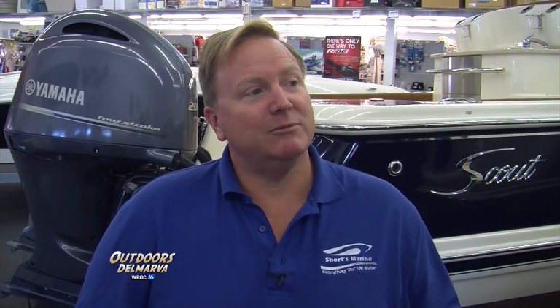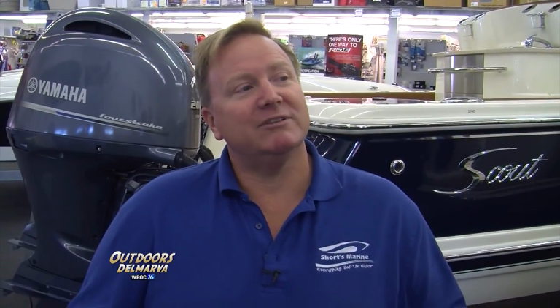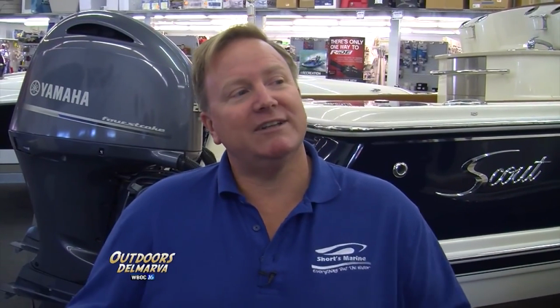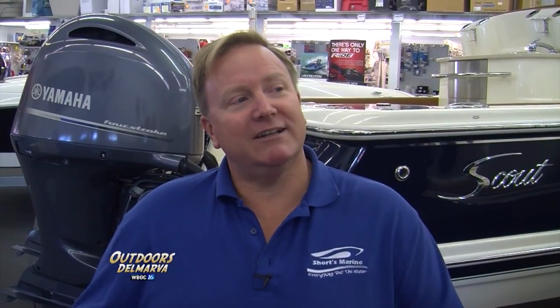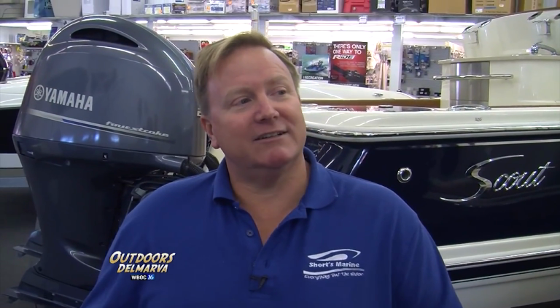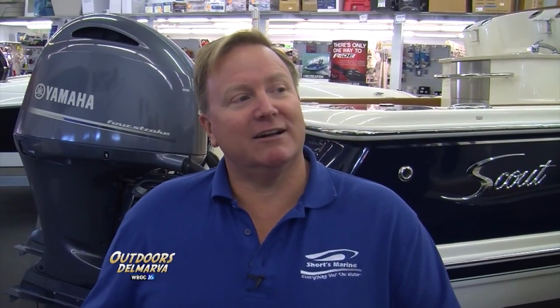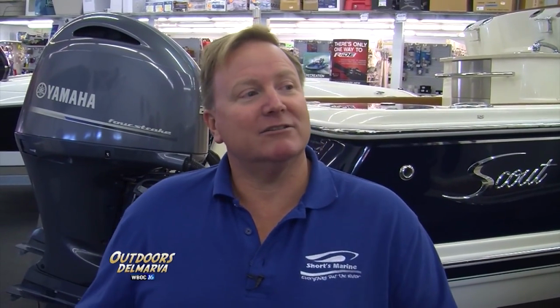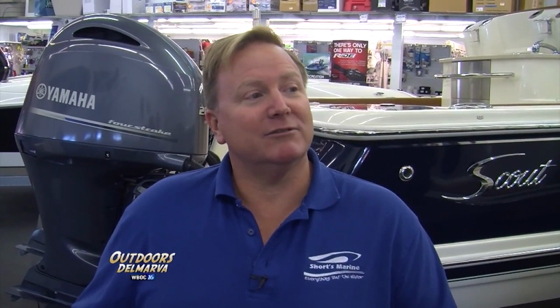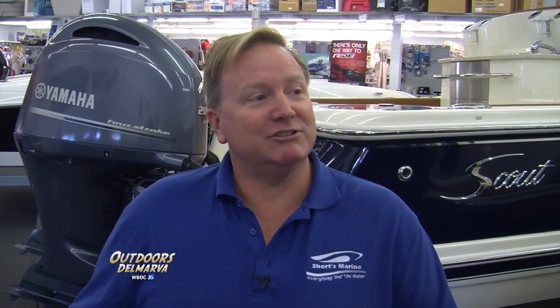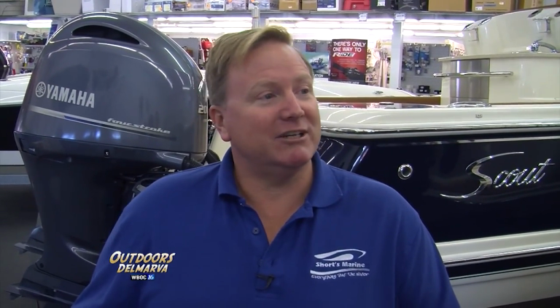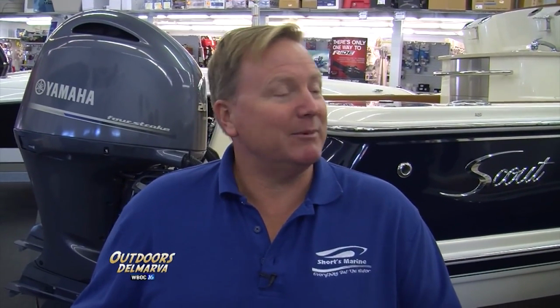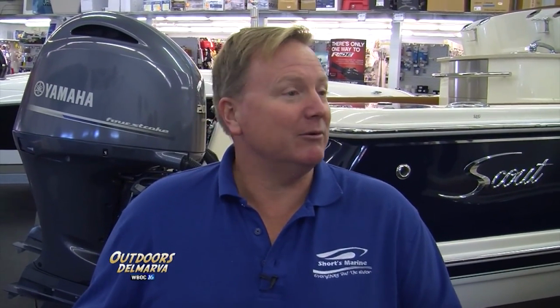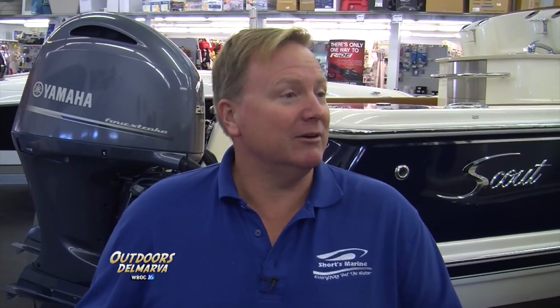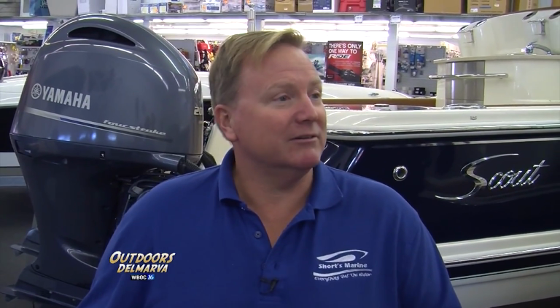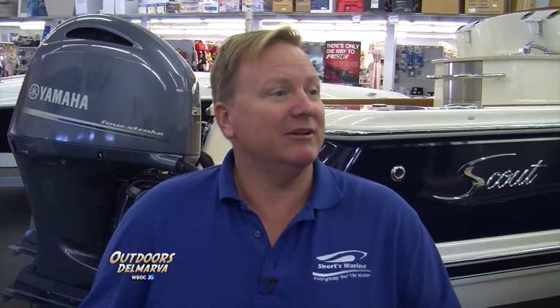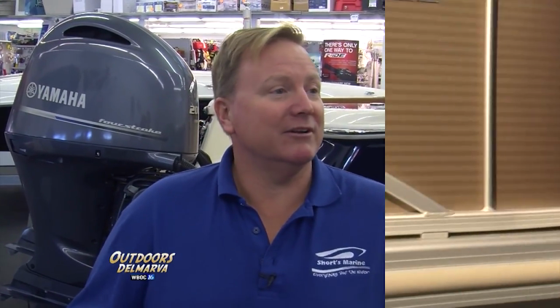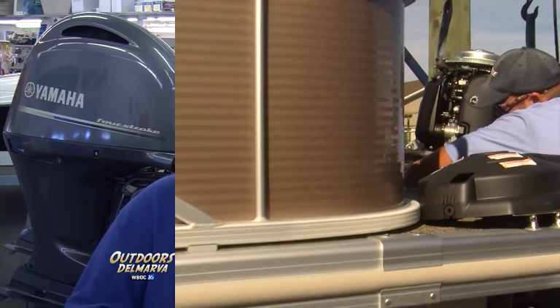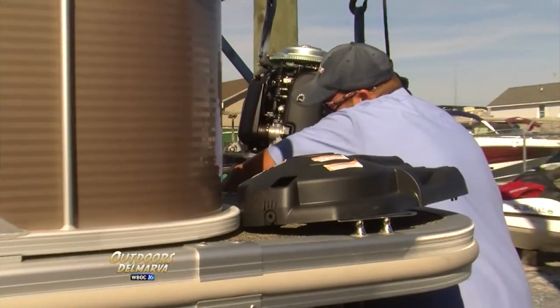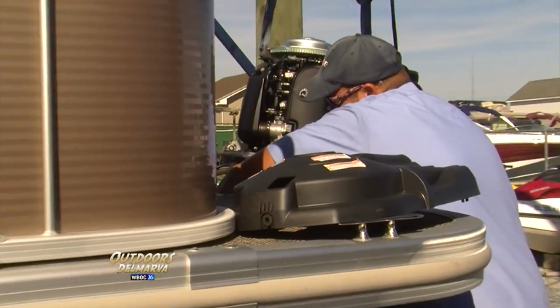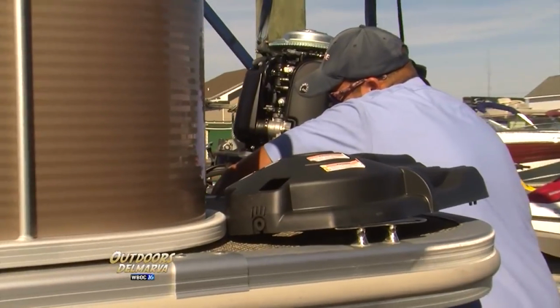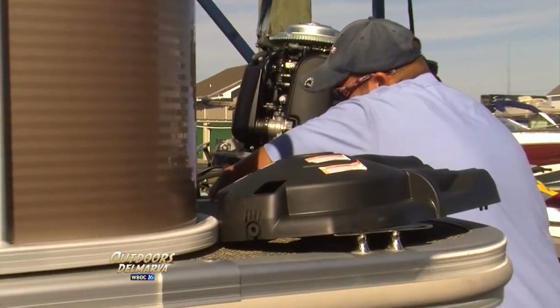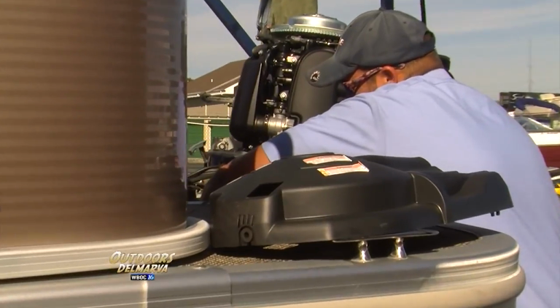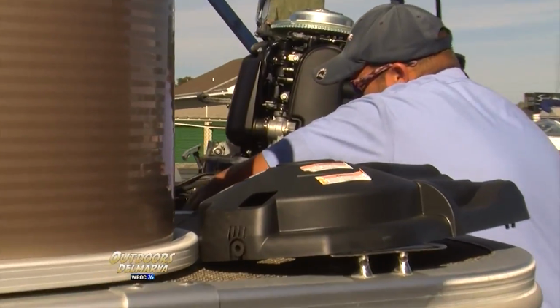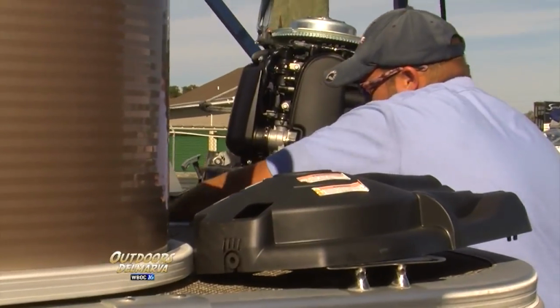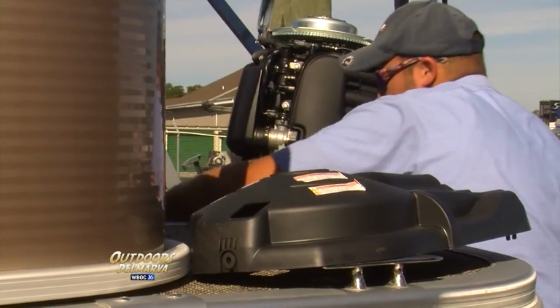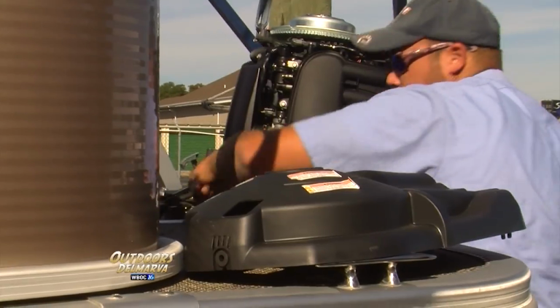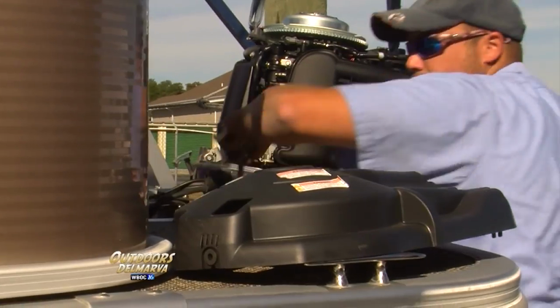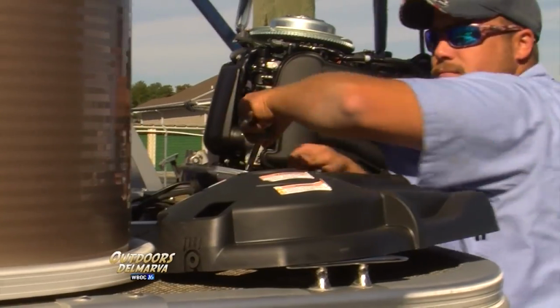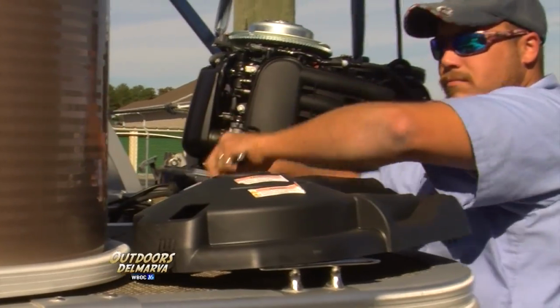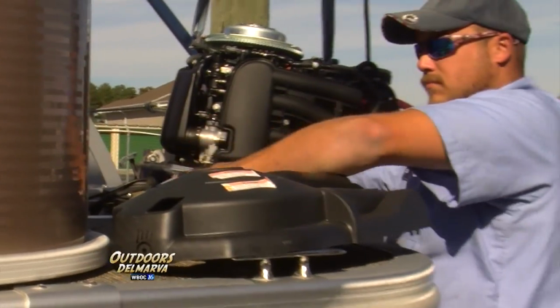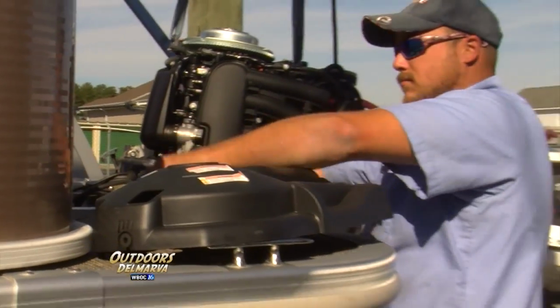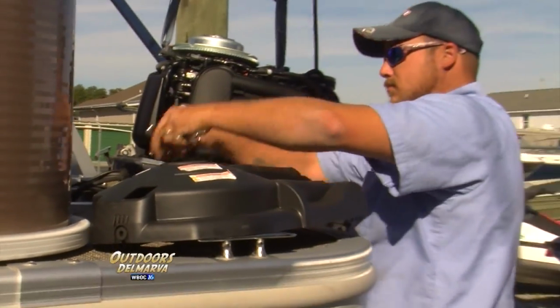It's almost like taking it to the doctor for a checkup every winter. They're going to find the little problems that you may have with your boat and get them fixed properly.